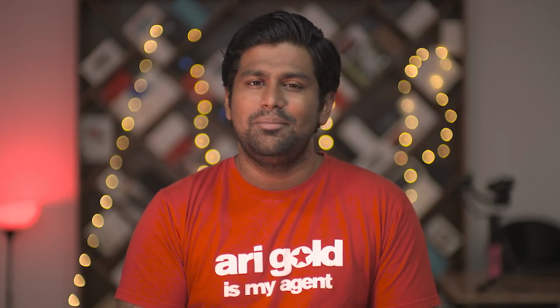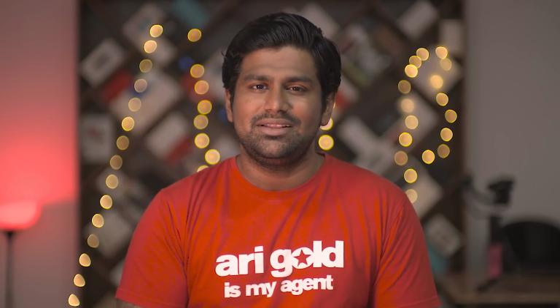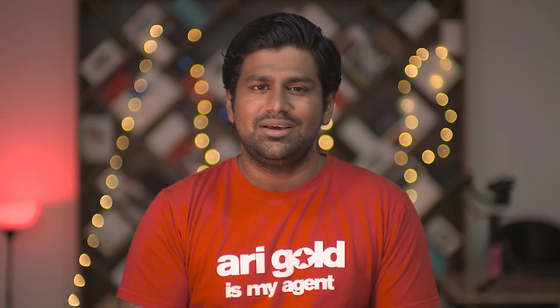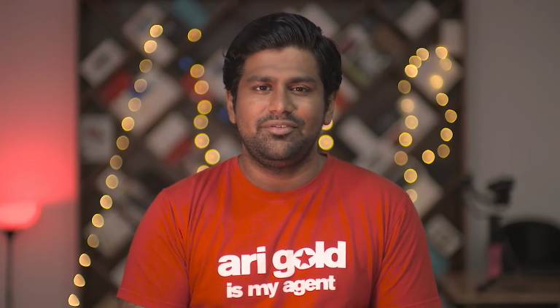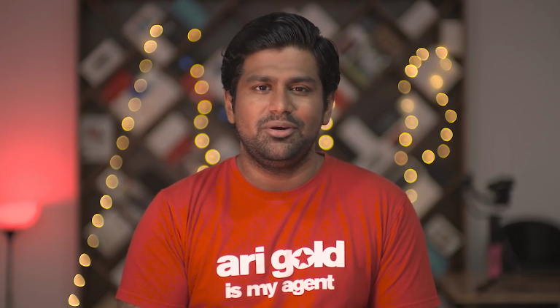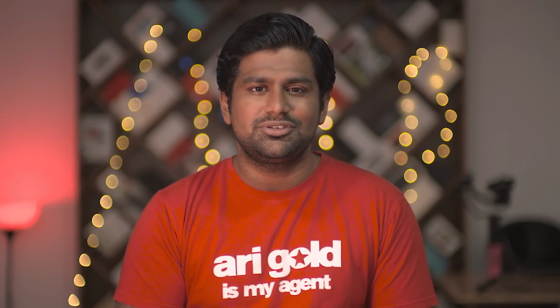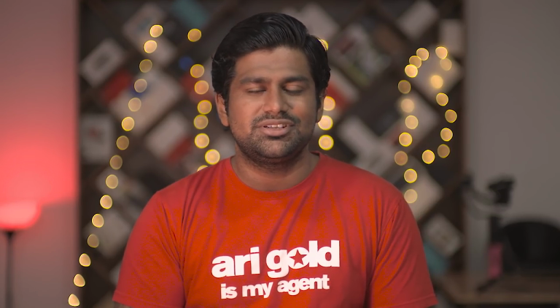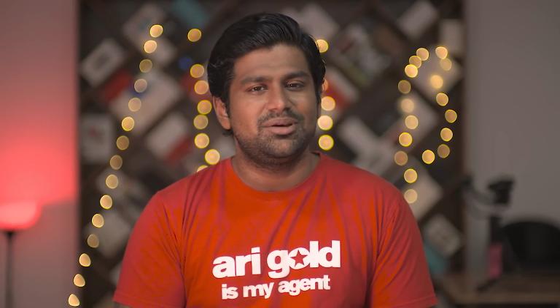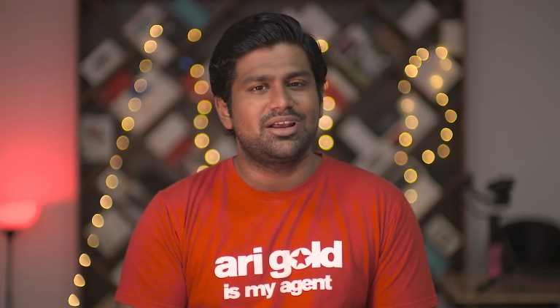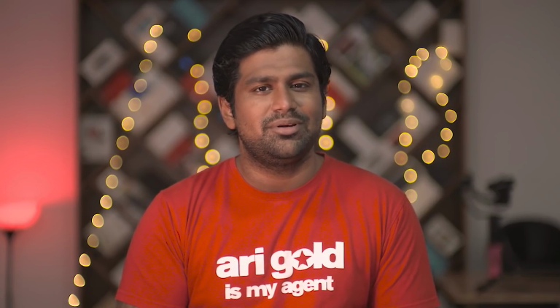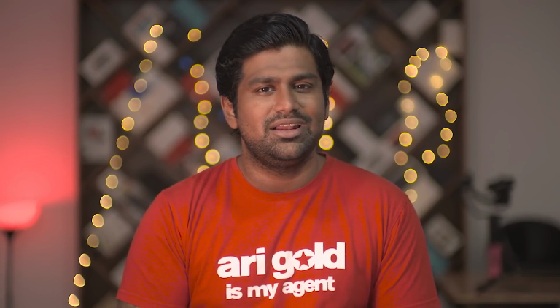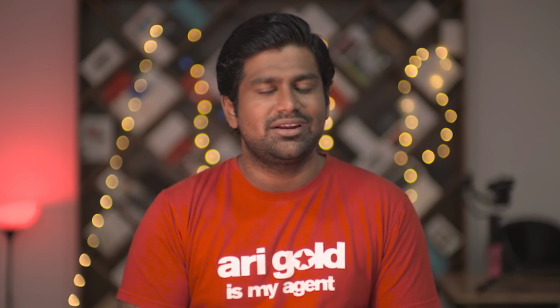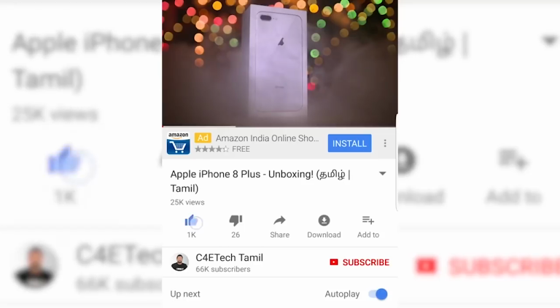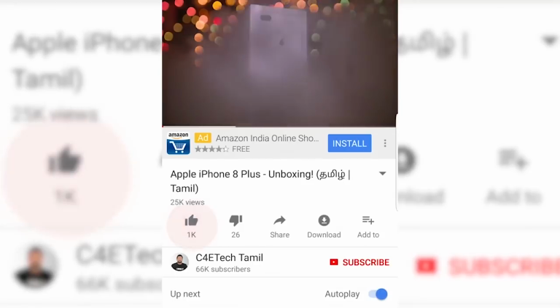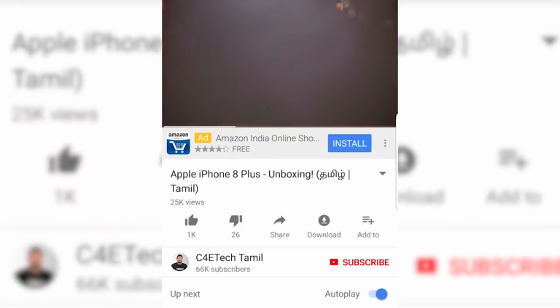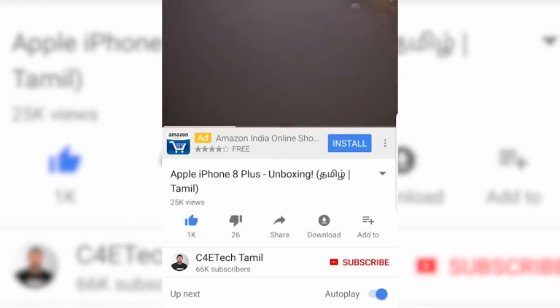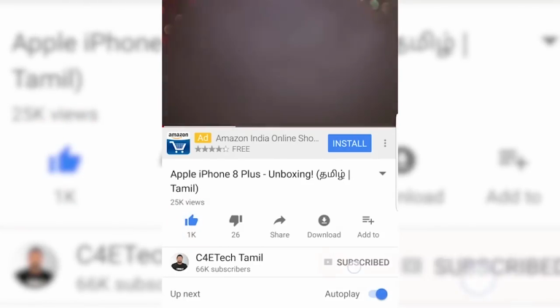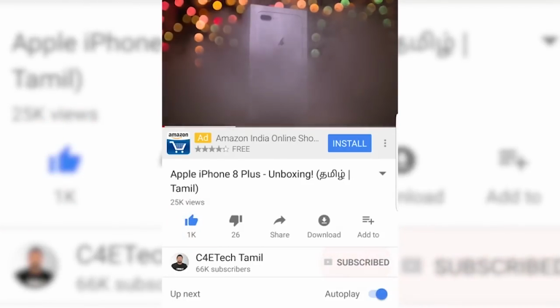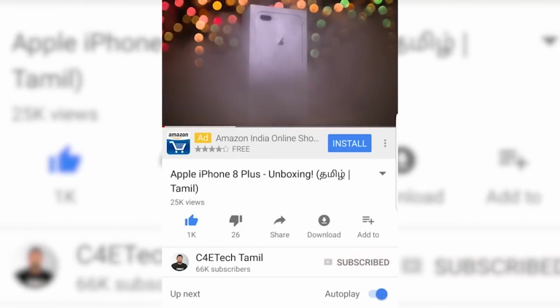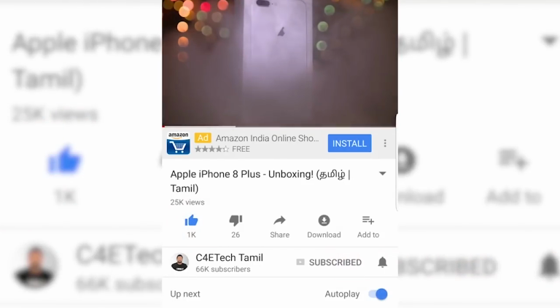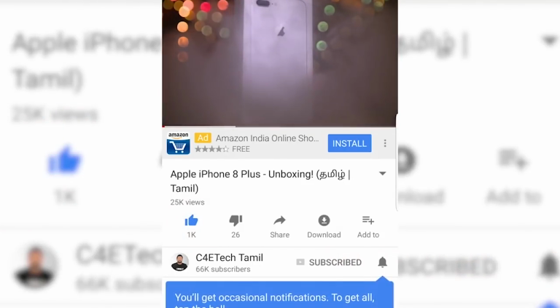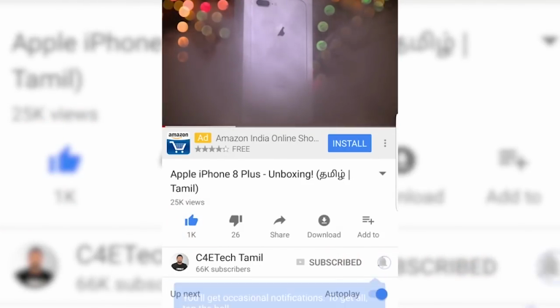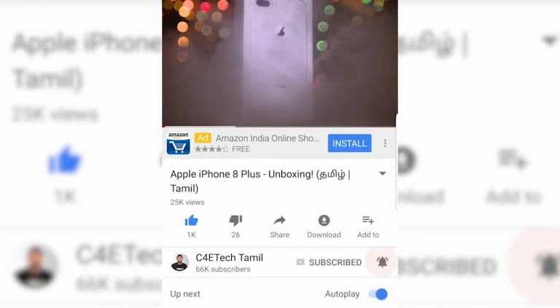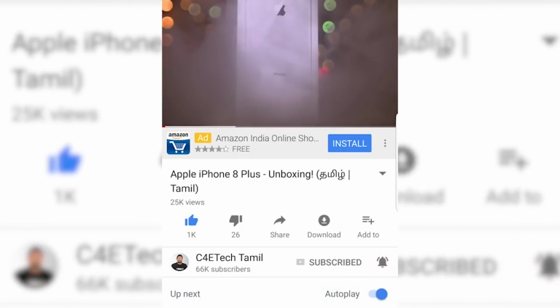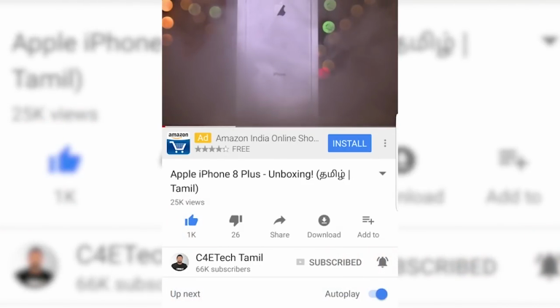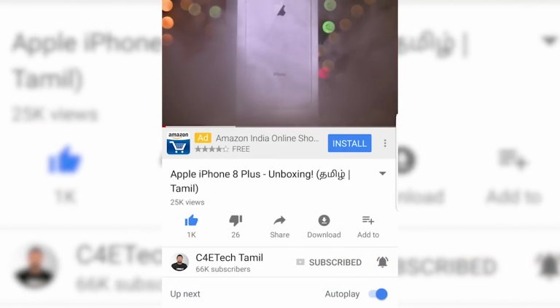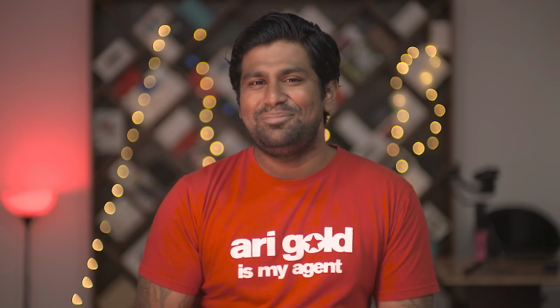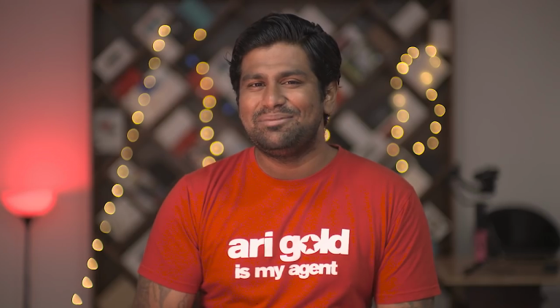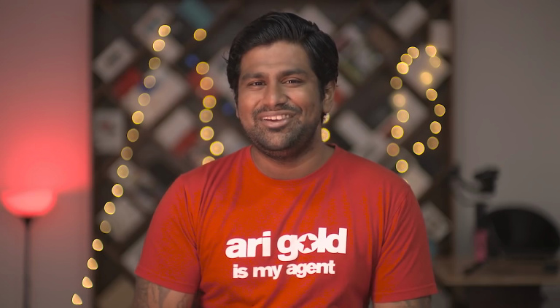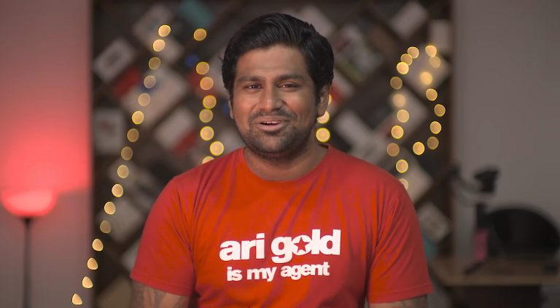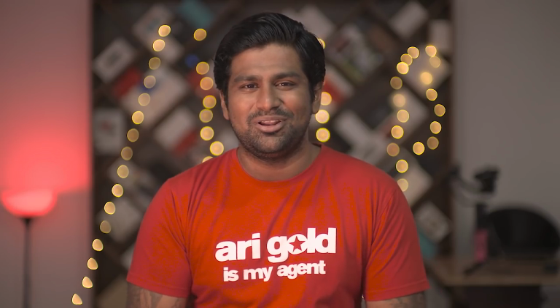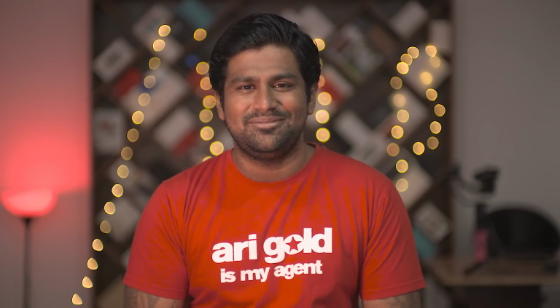If you enjoyed the video, please click the thumbs up button, subscribe, and press the bell icon.